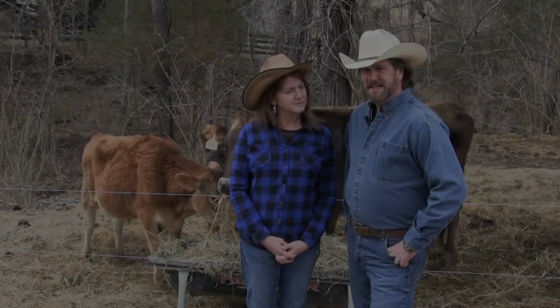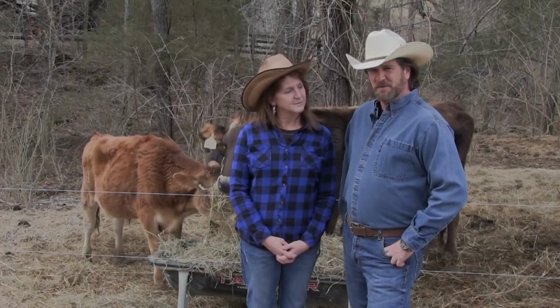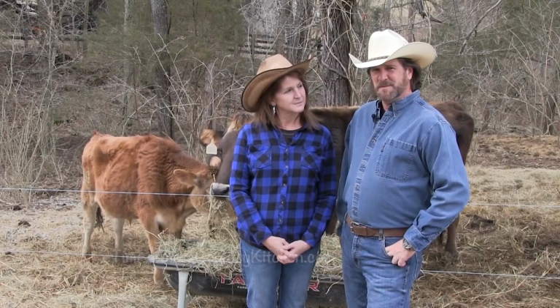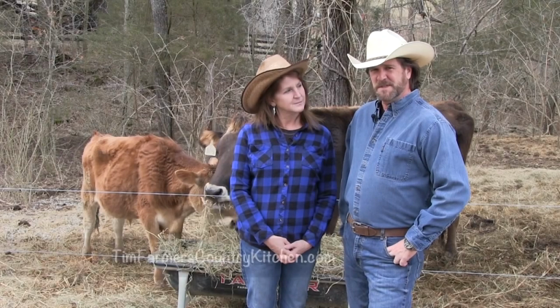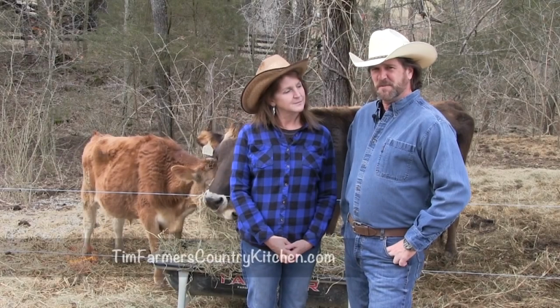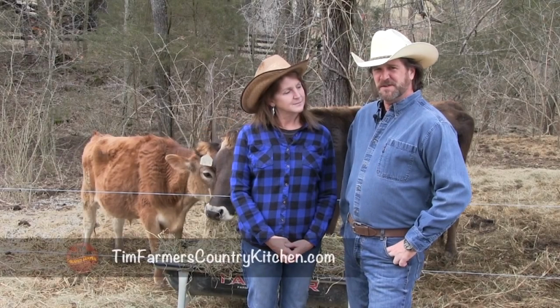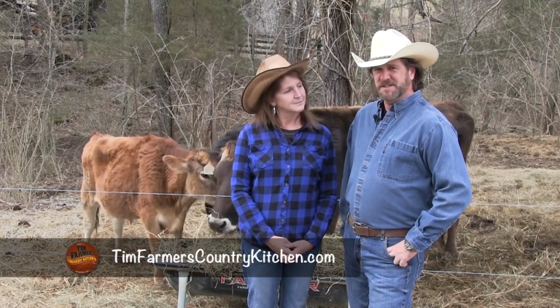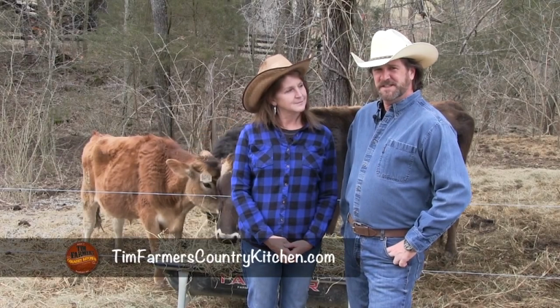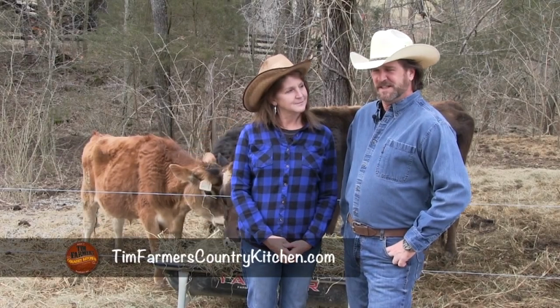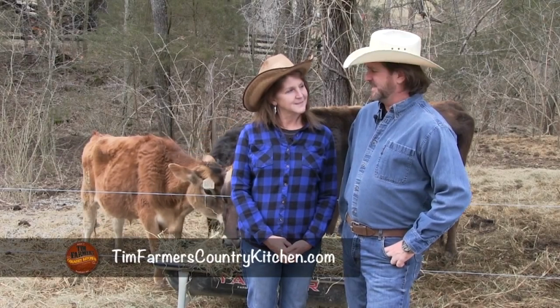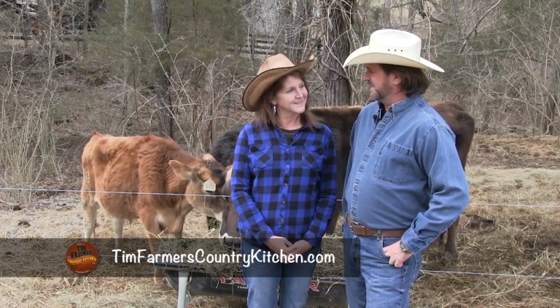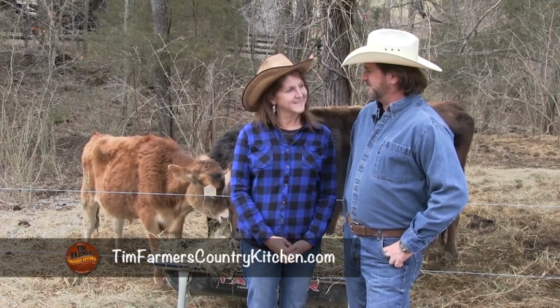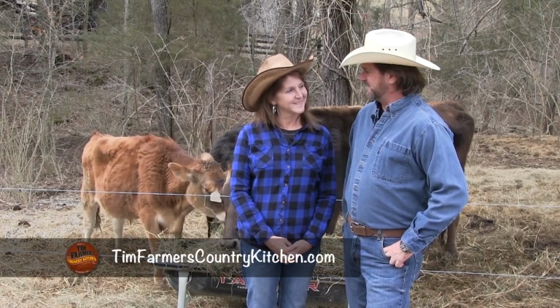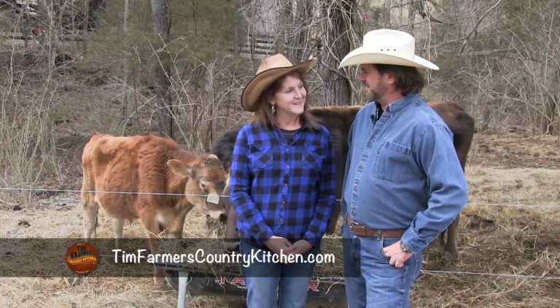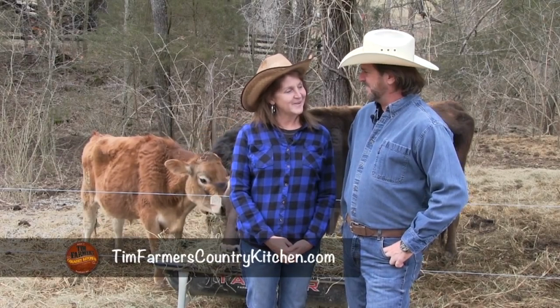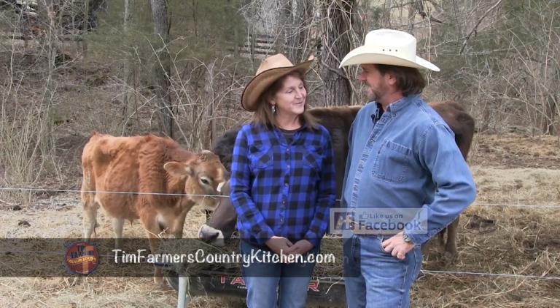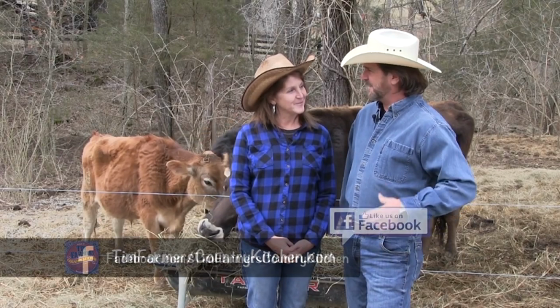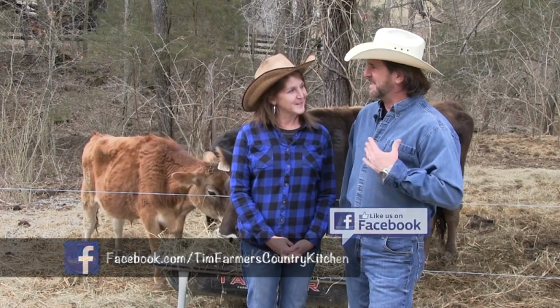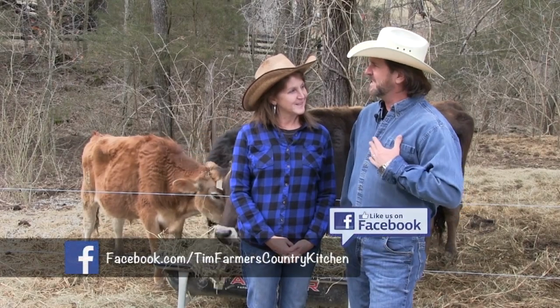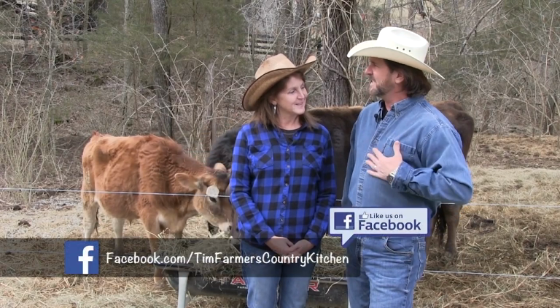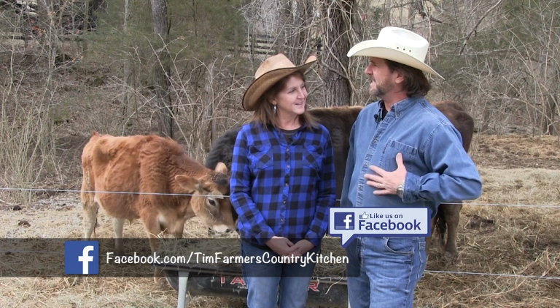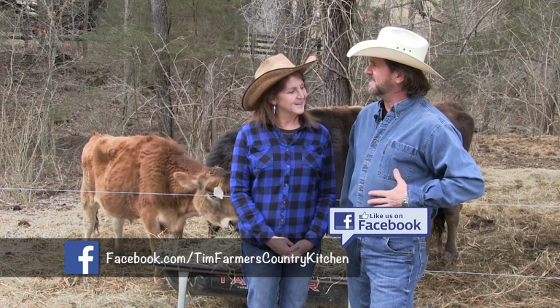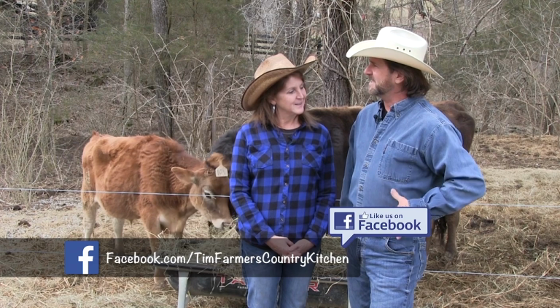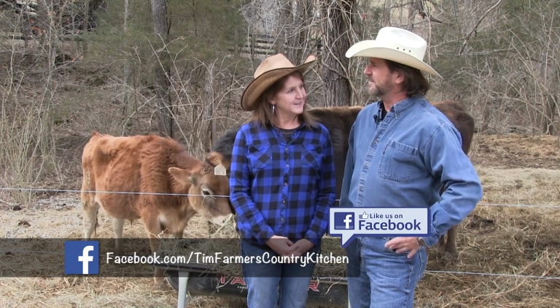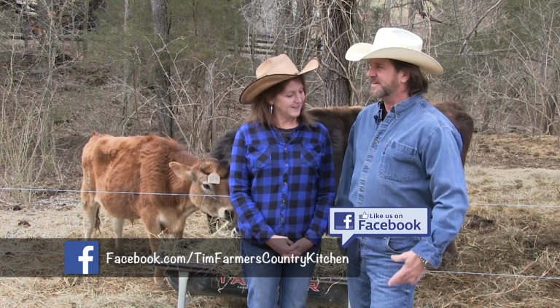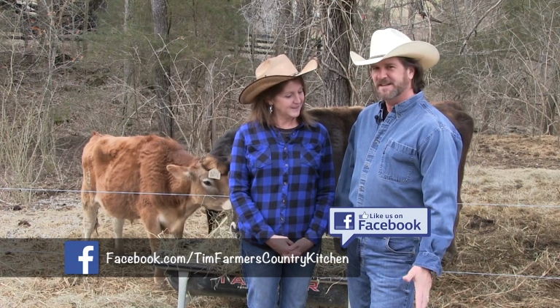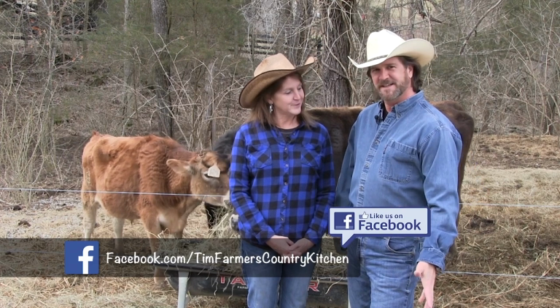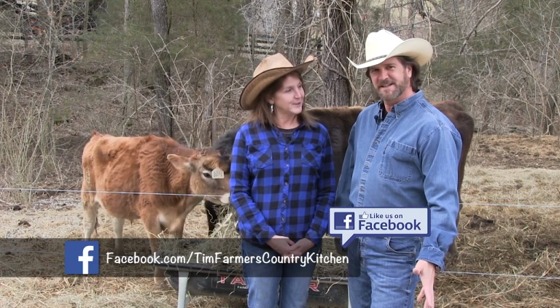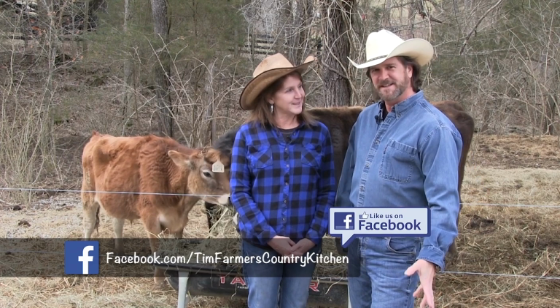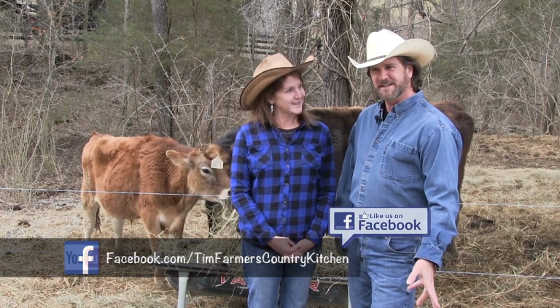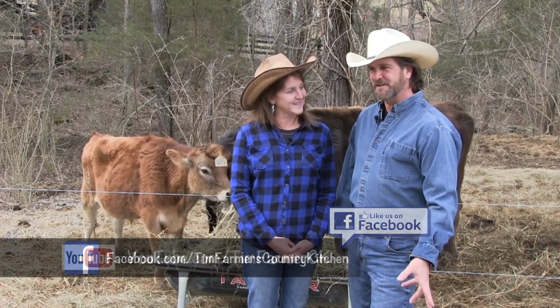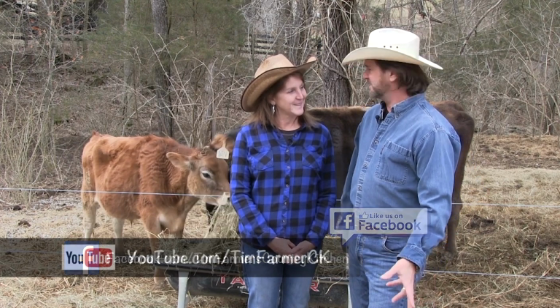Hello and welcome to Tim Farmer's Country Kitchen. Hello, Mrs. Farmer, how are you? I like my Canadian tuxedo. I like it — it's very nice. Thank you very much.